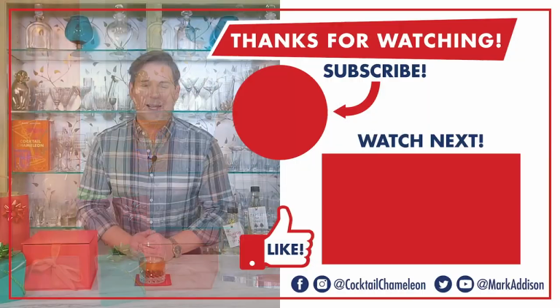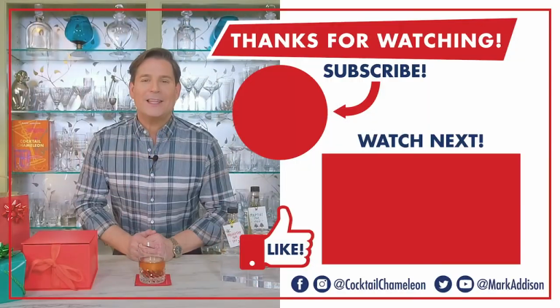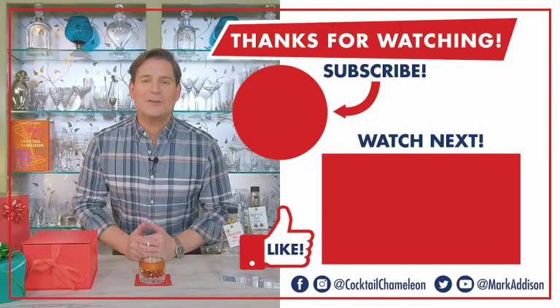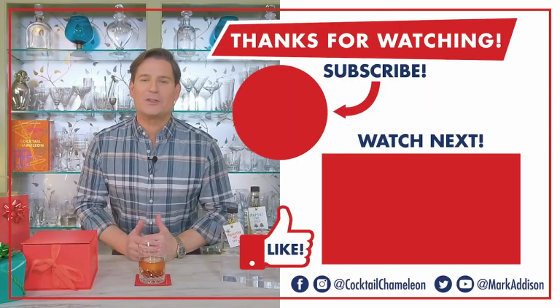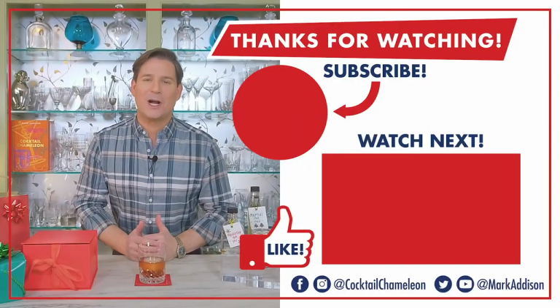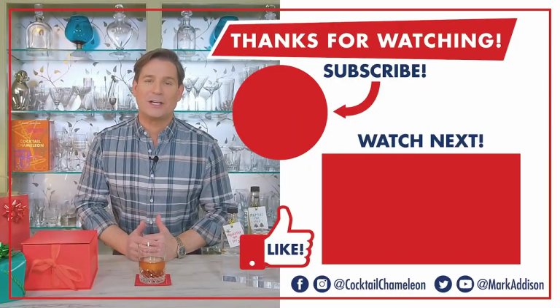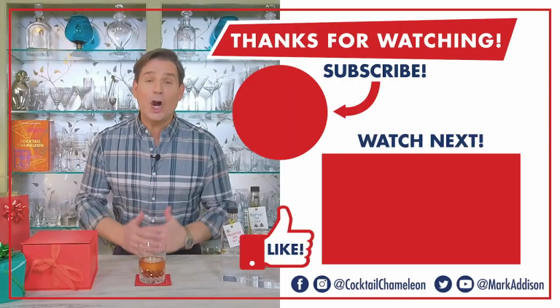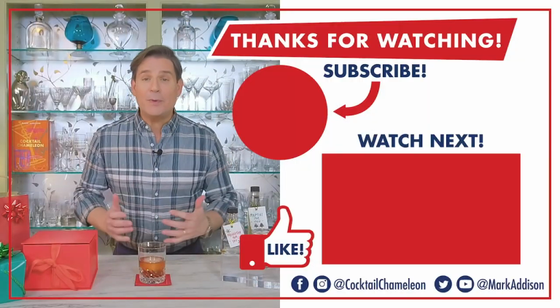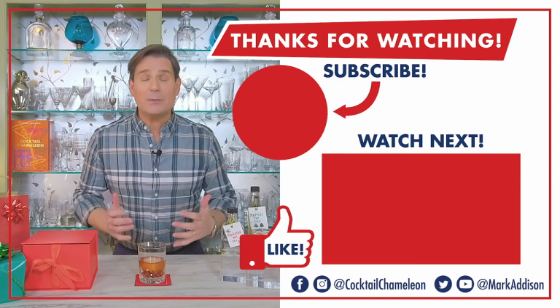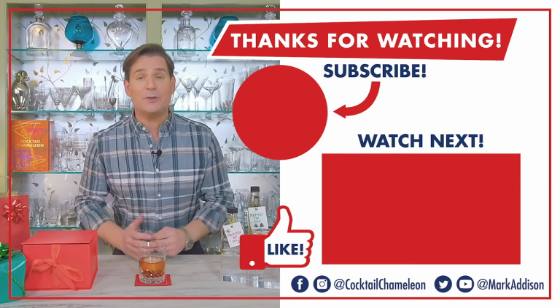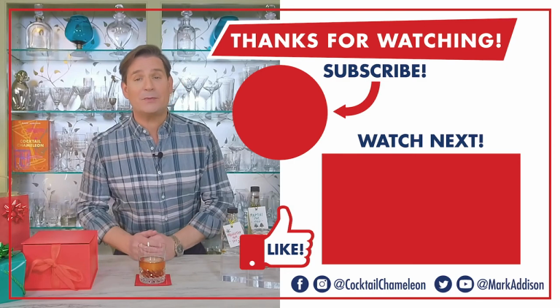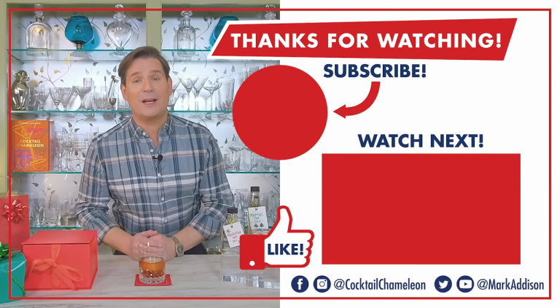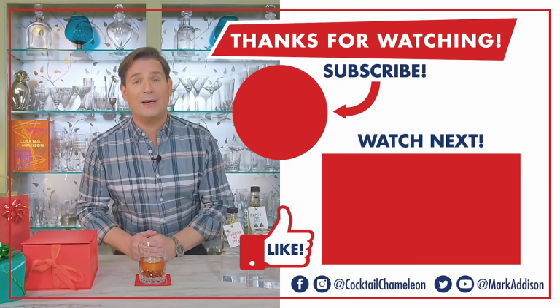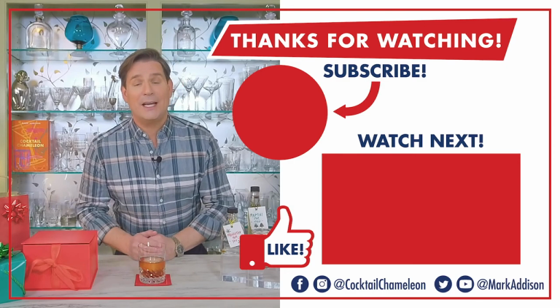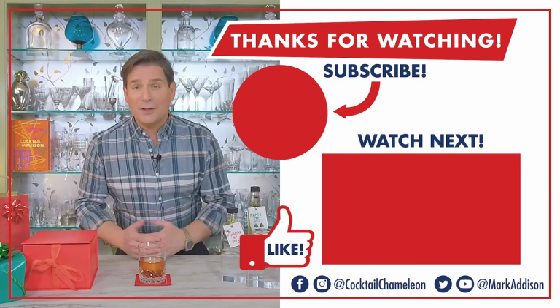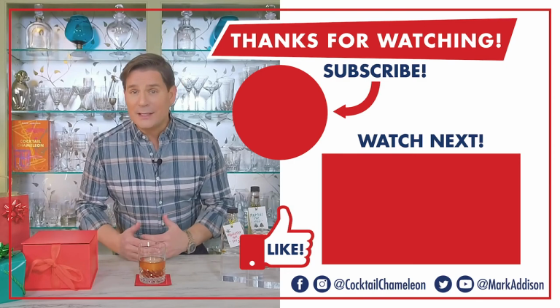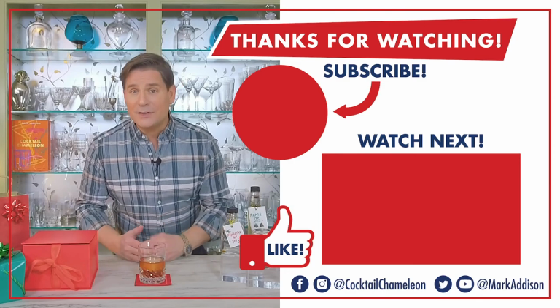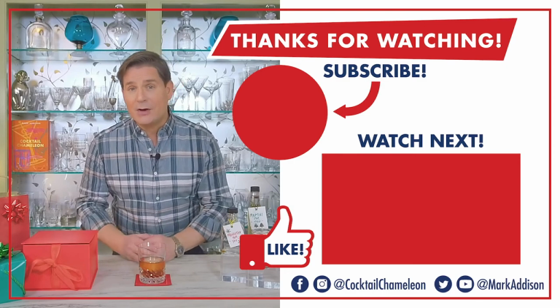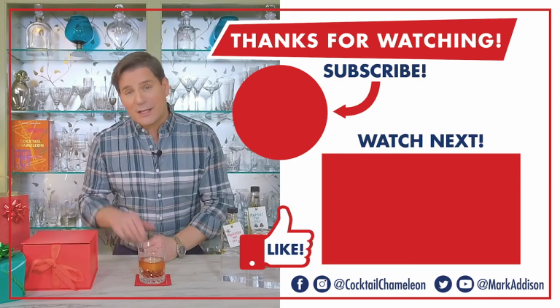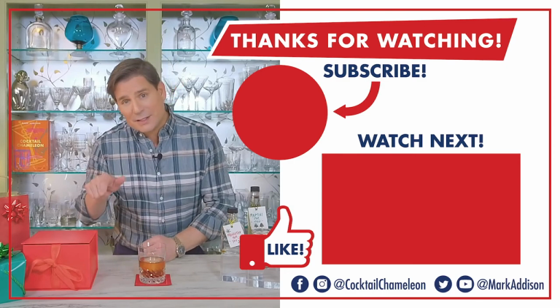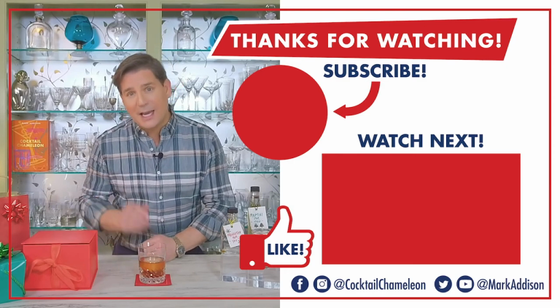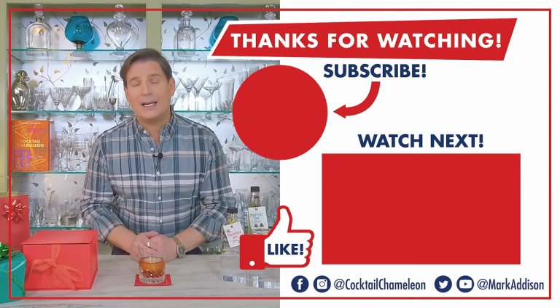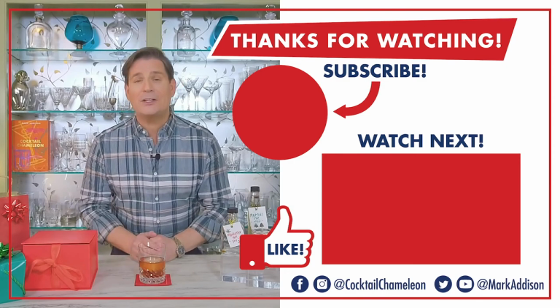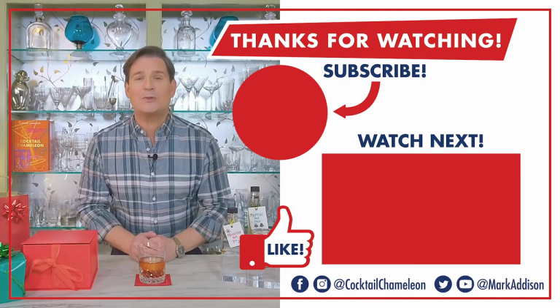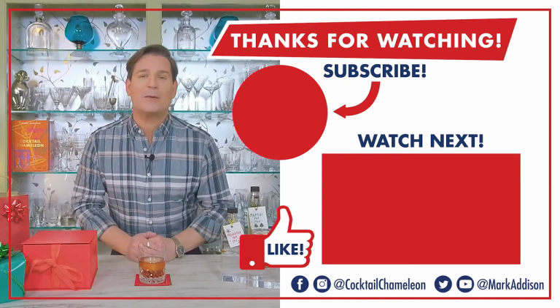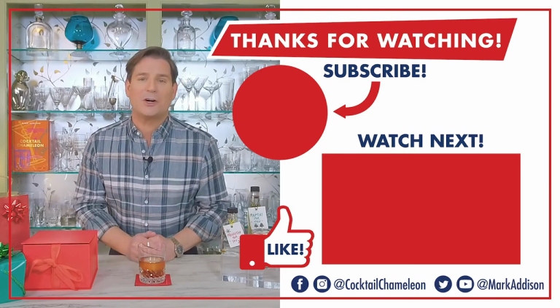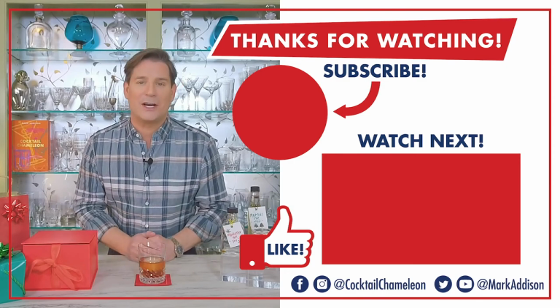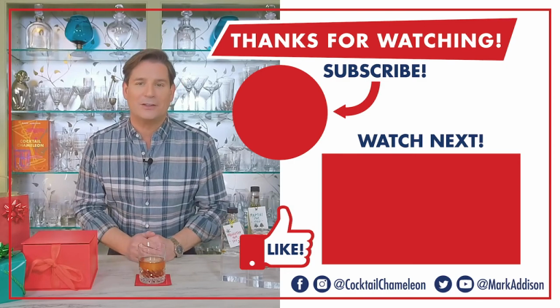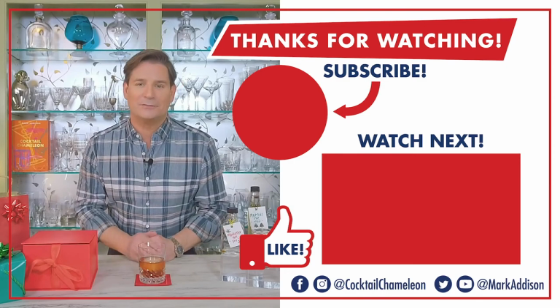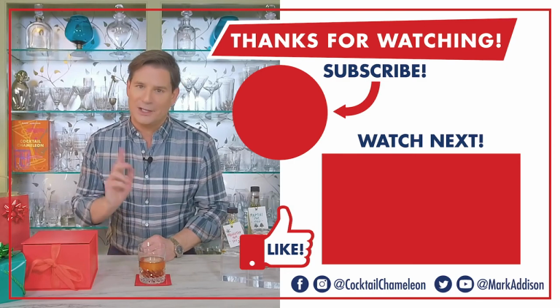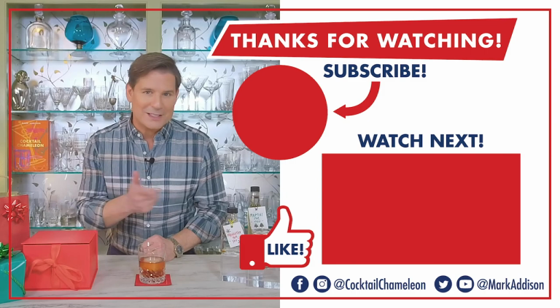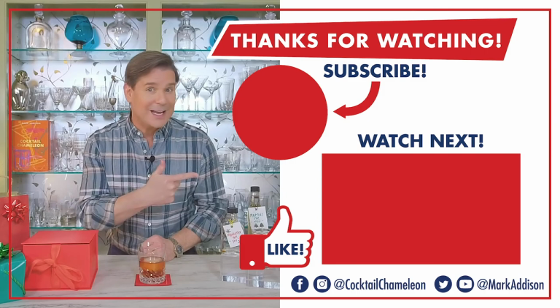Thanks so very much for watching. I hope you picked up a few tips today. If you like this video, give us a like and subscribe to our channel. Here's what's next.